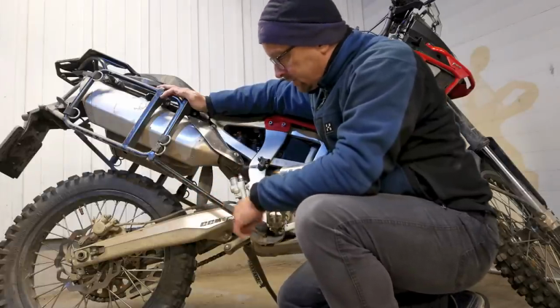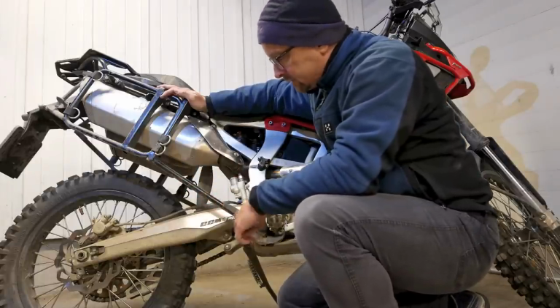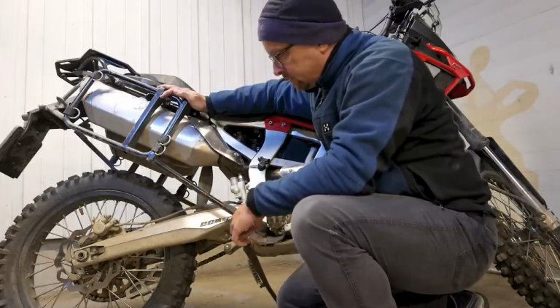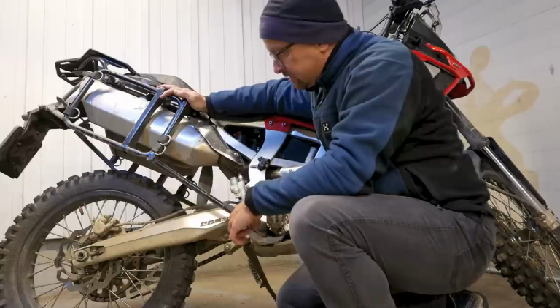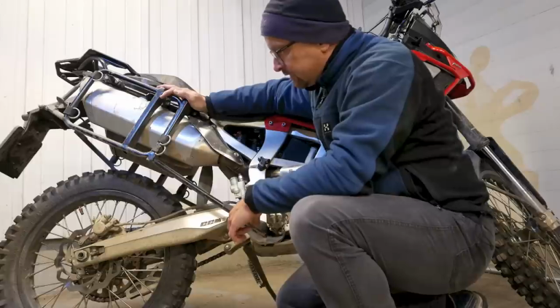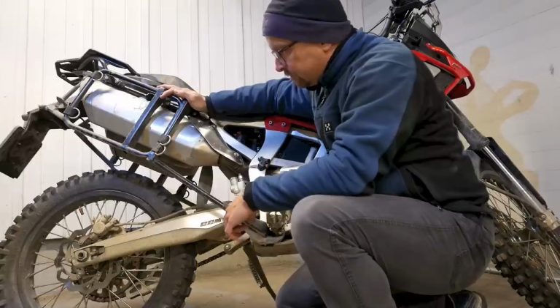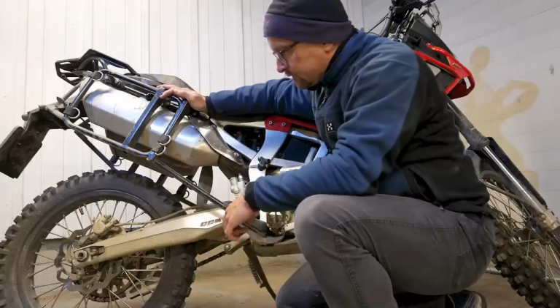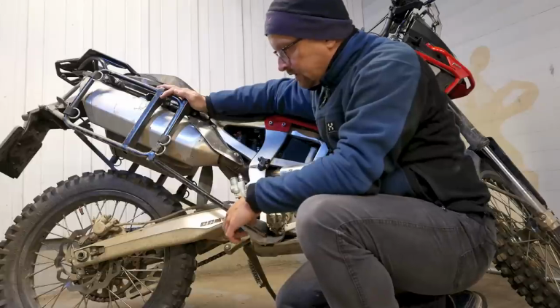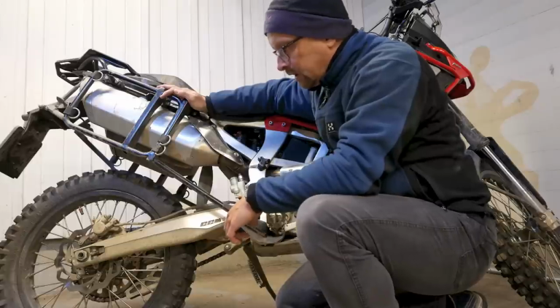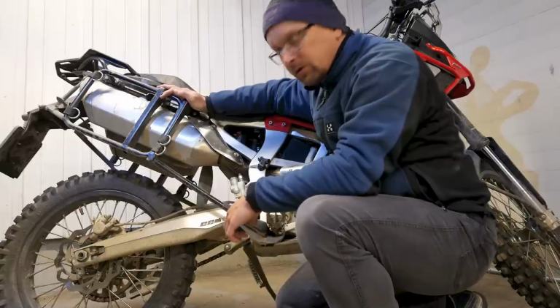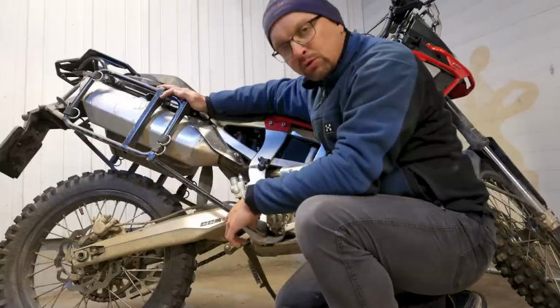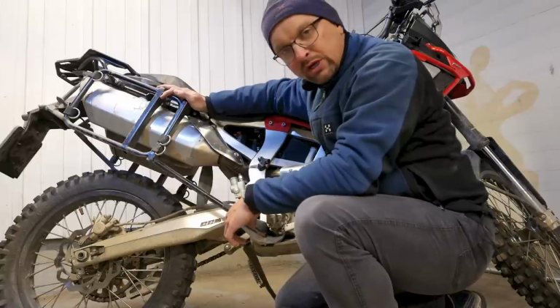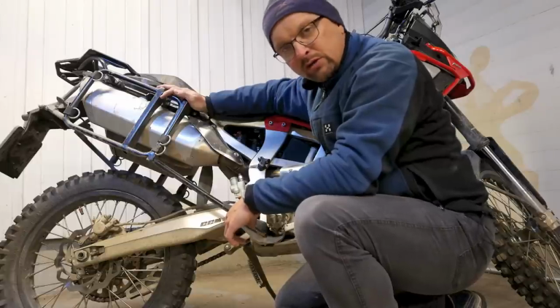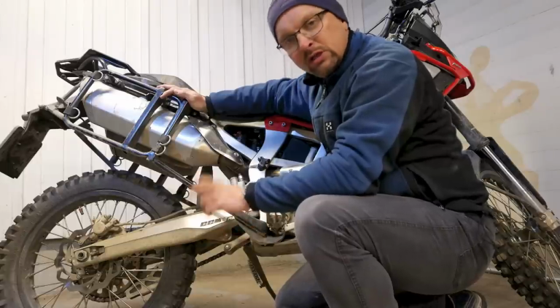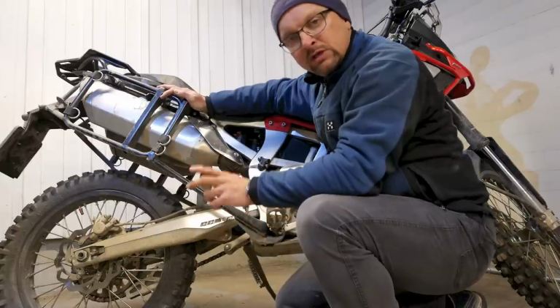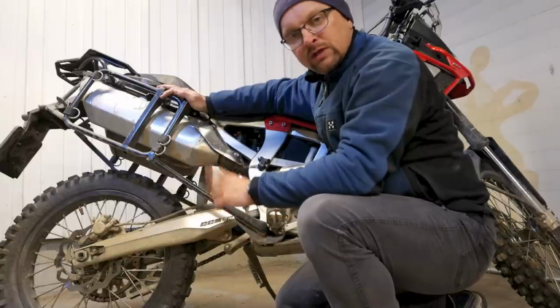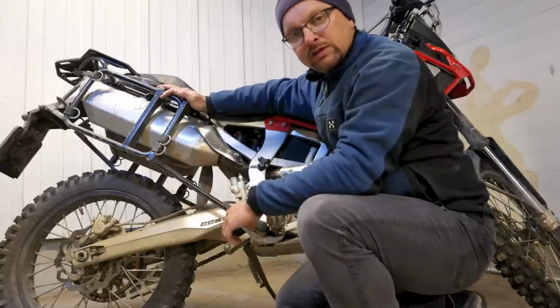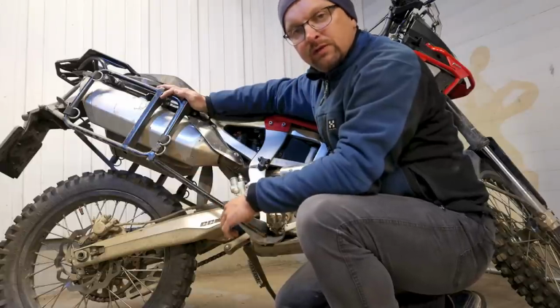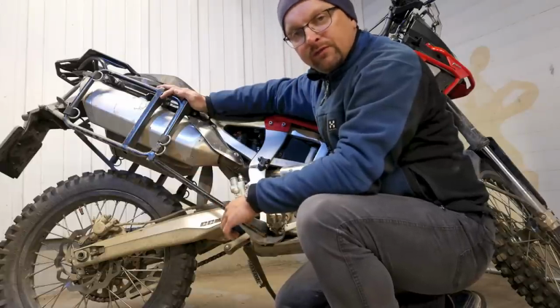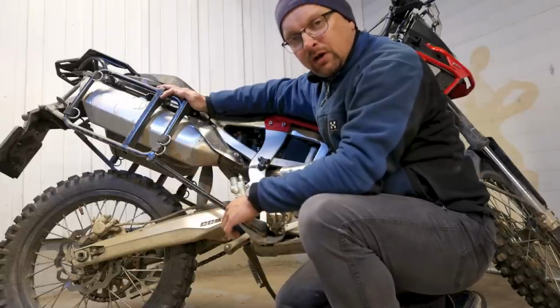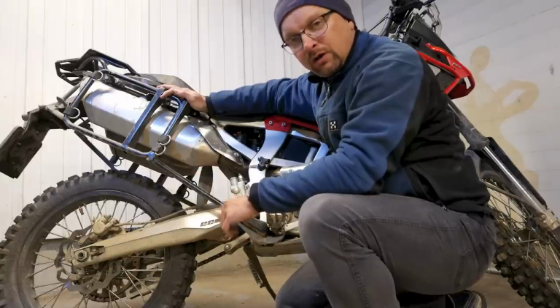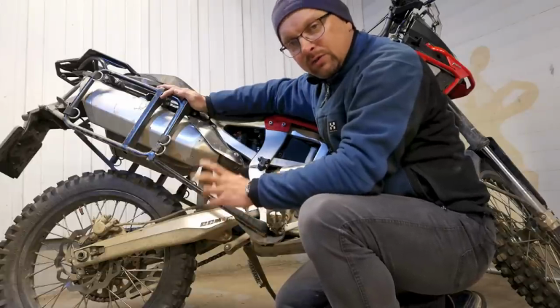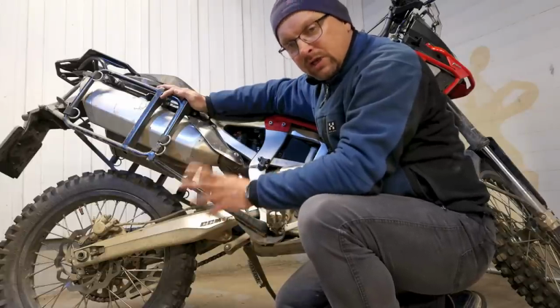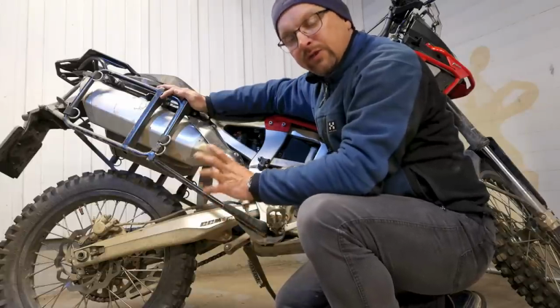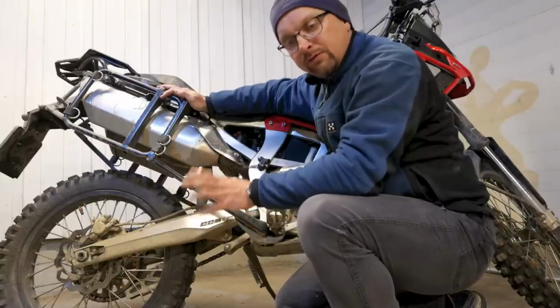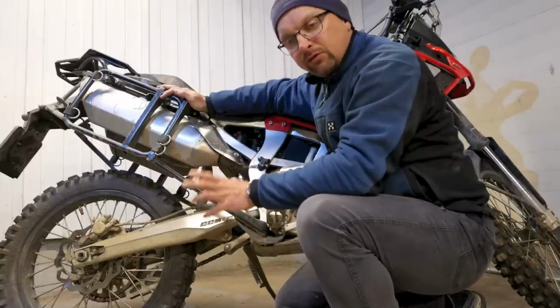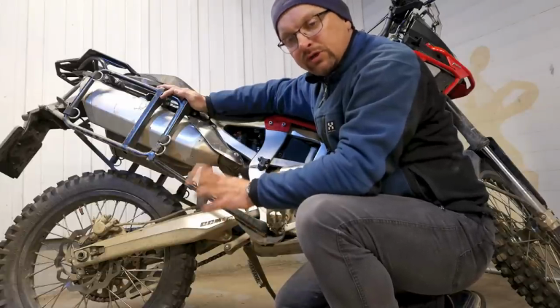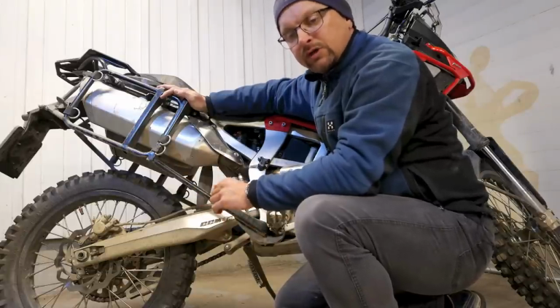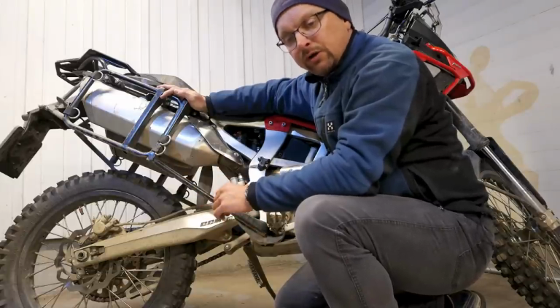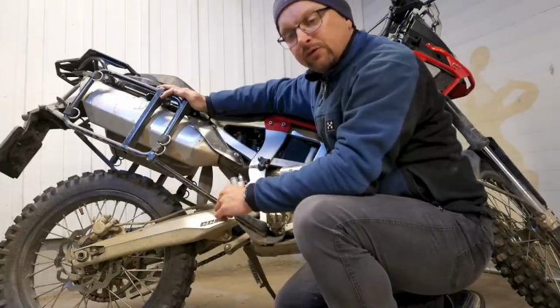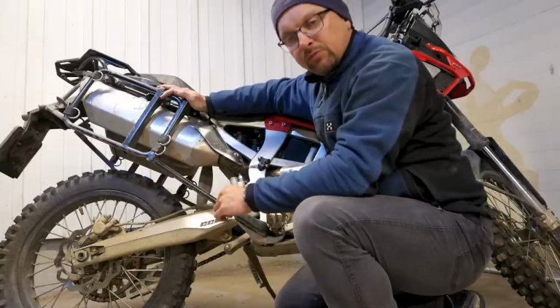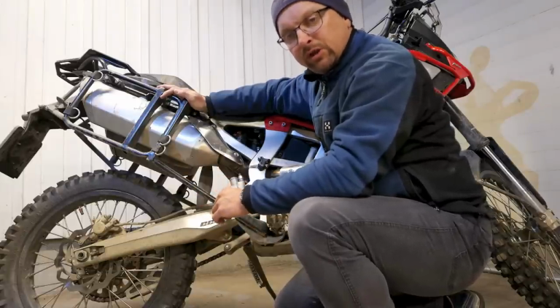These MT21s are road legal, so I think that's a very good tire for that bike.